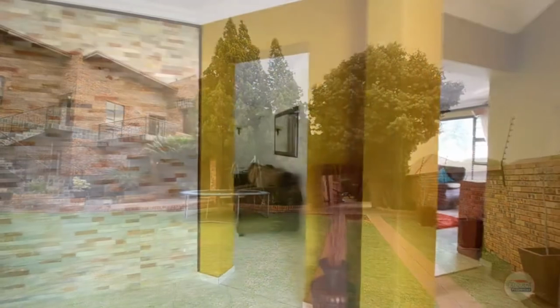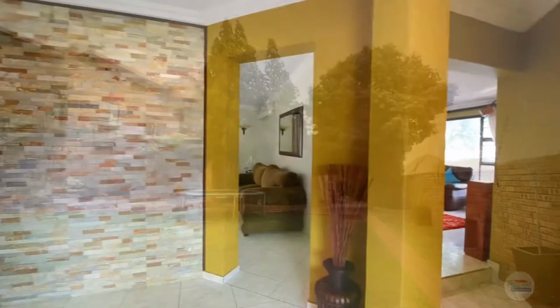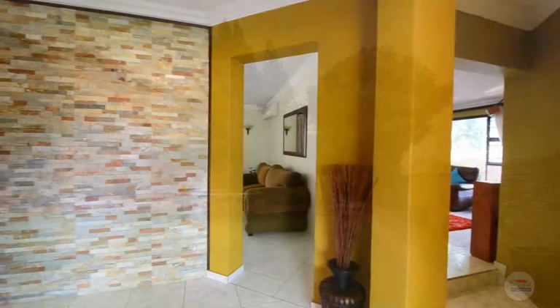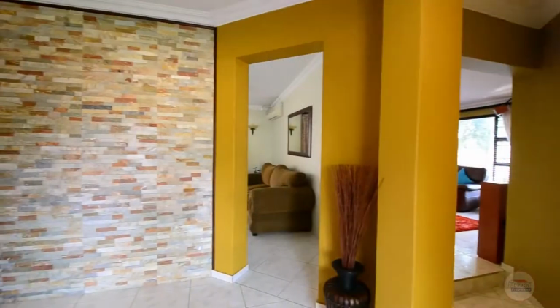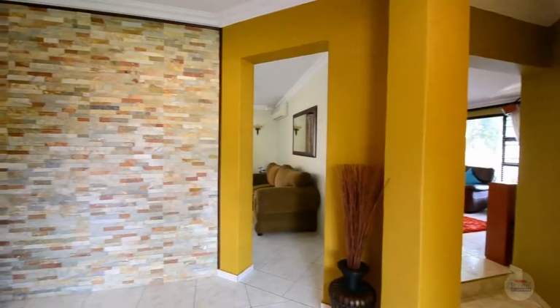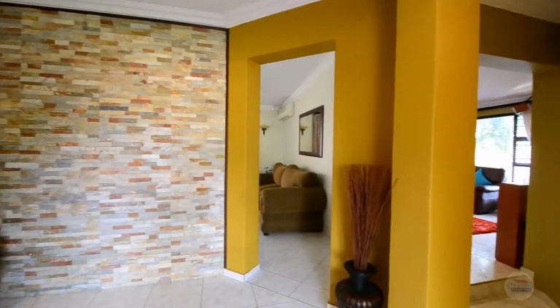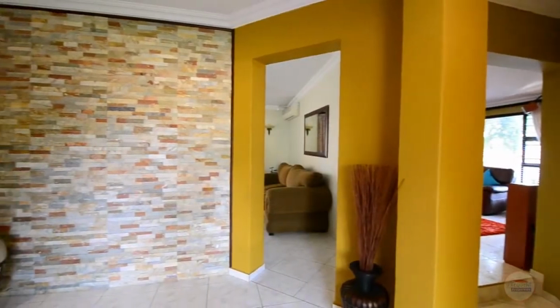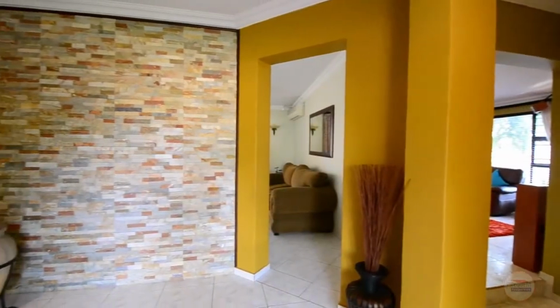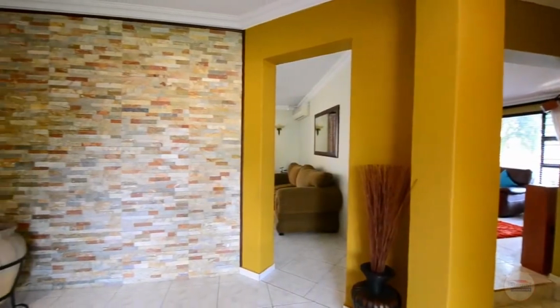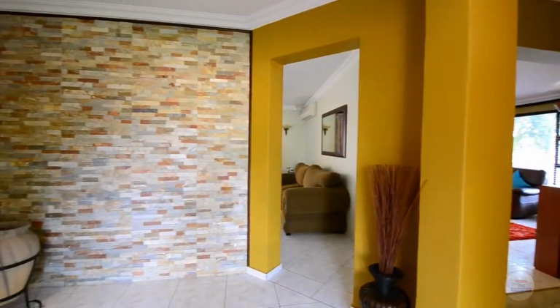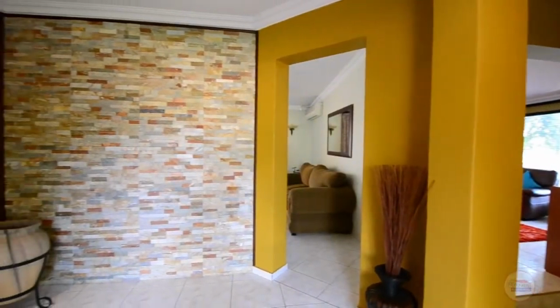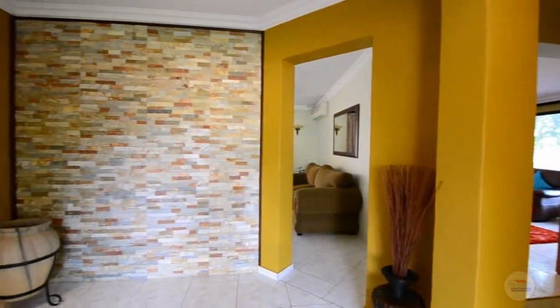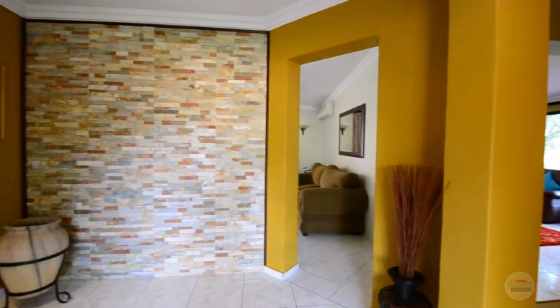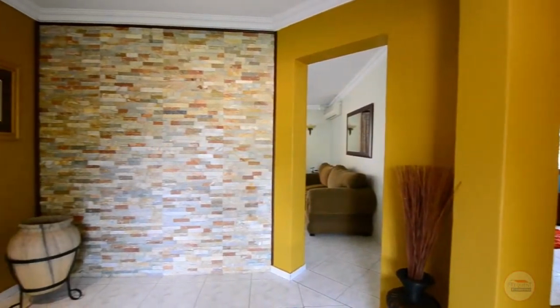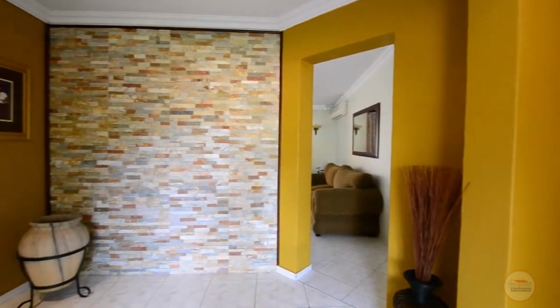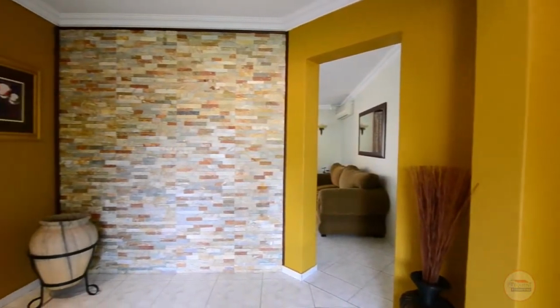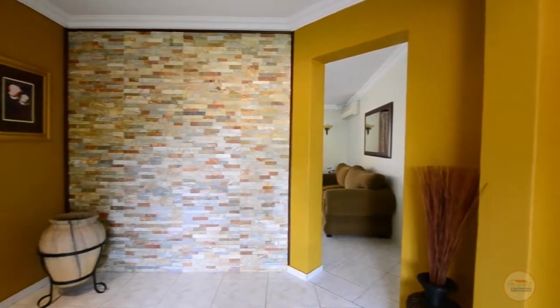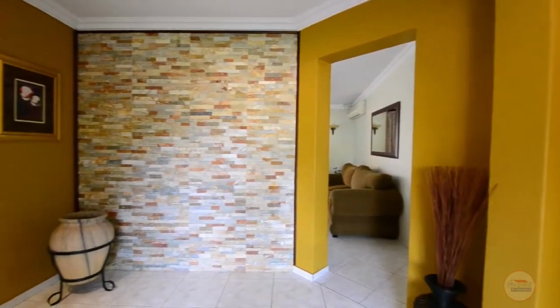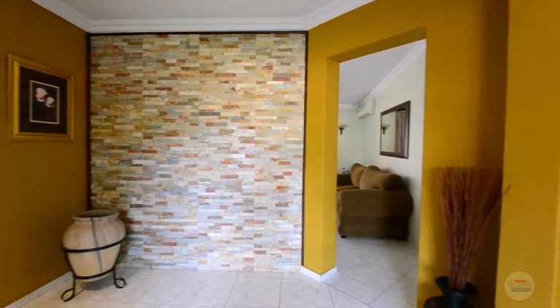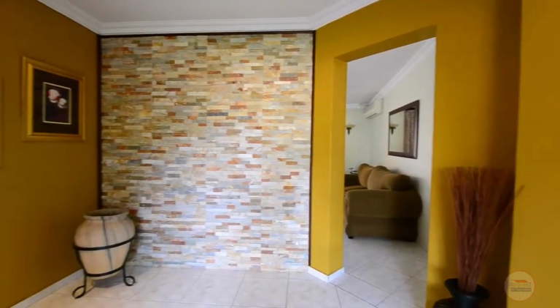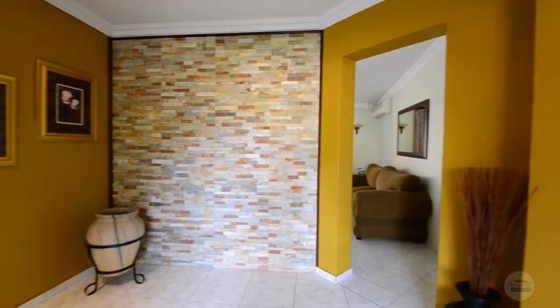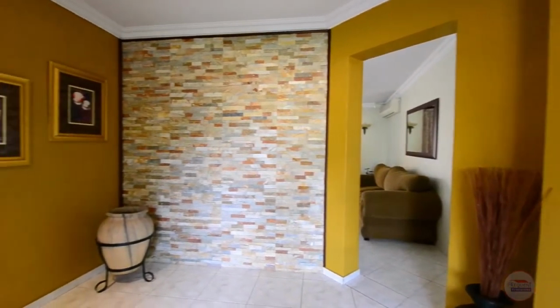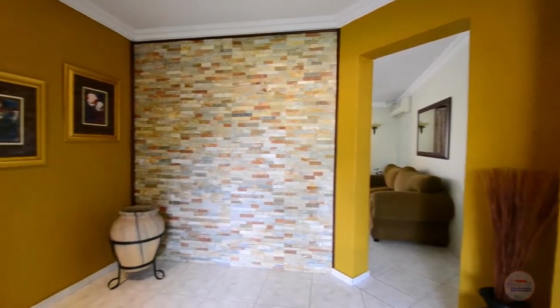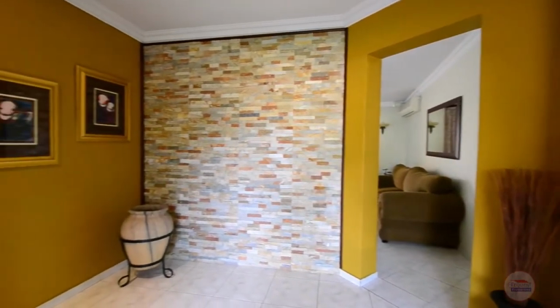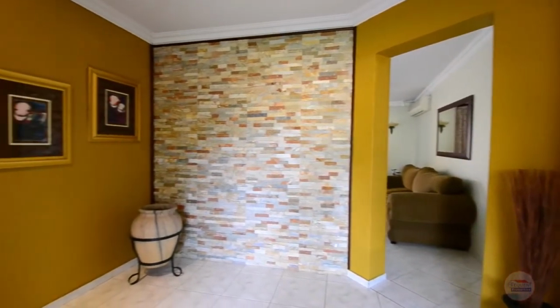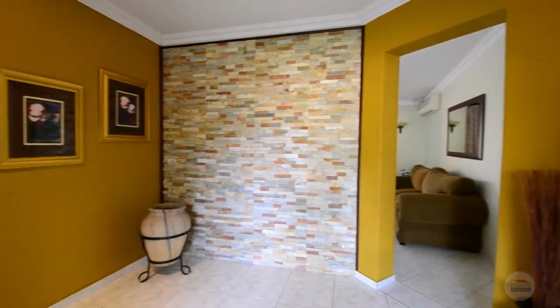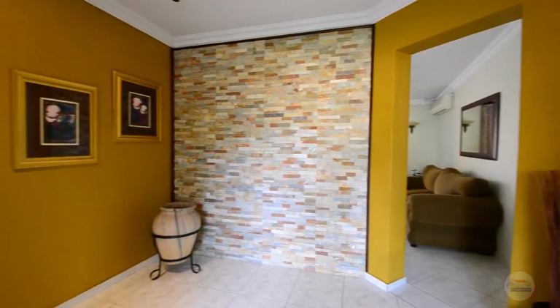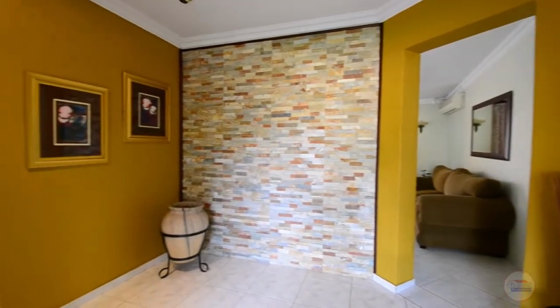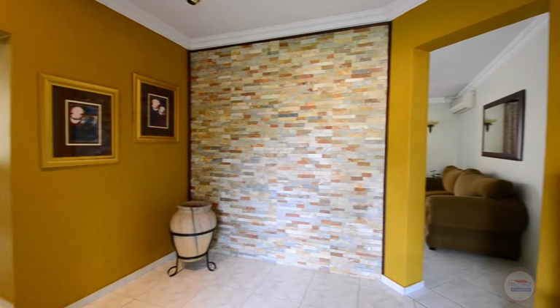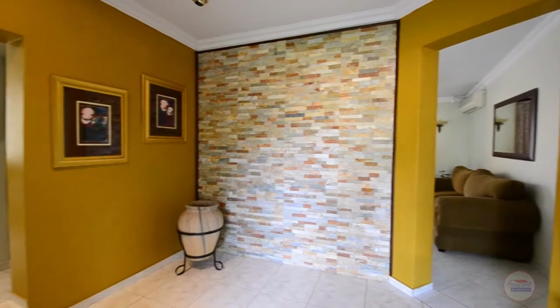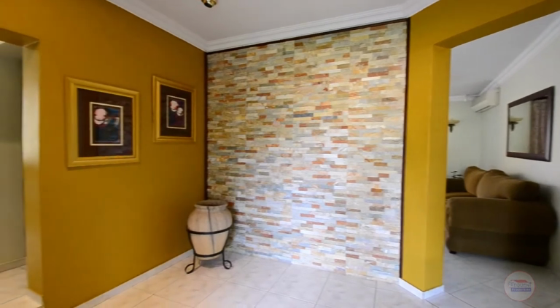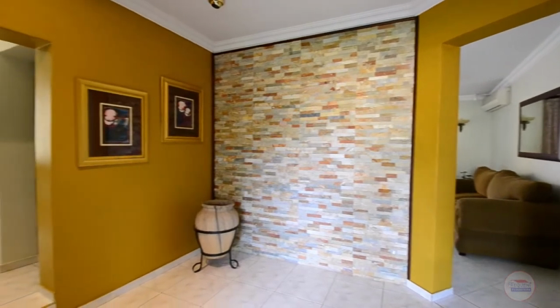The entrance hall offers tiled floors, a slate feature wall and downlighters.